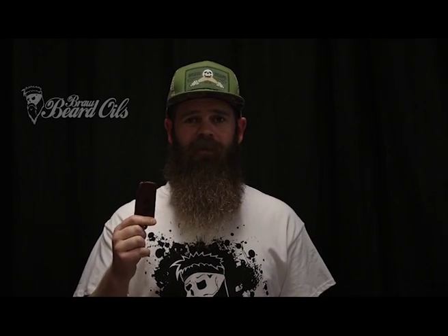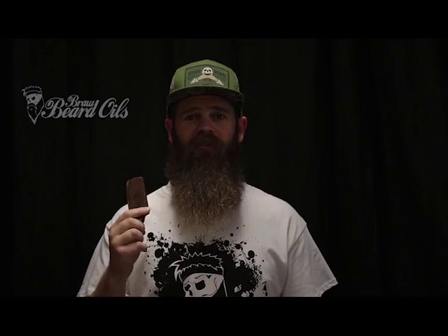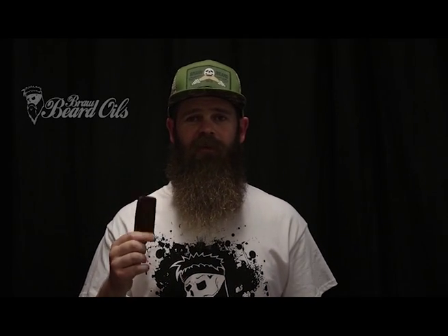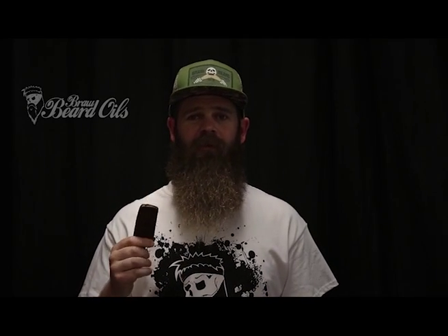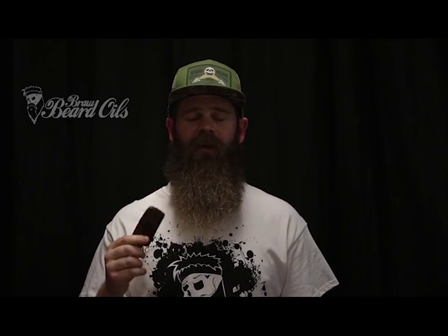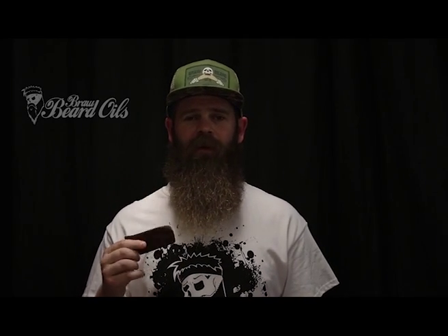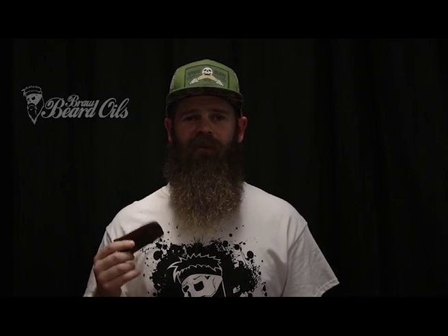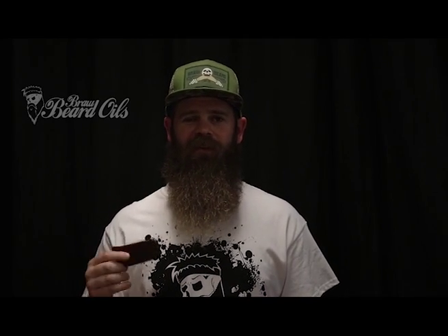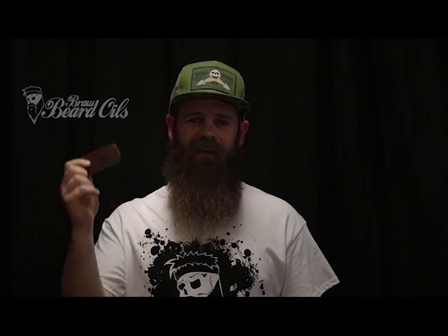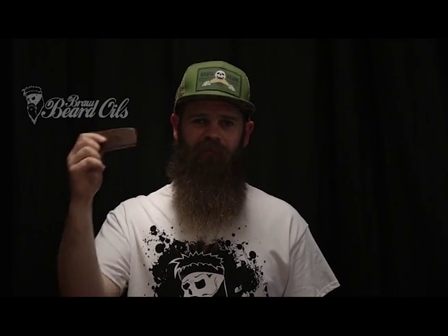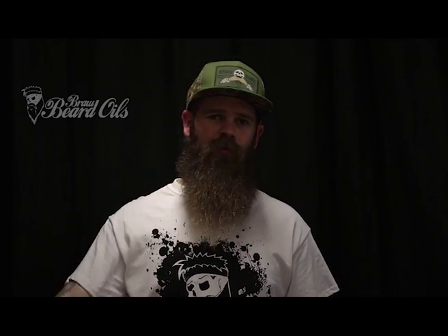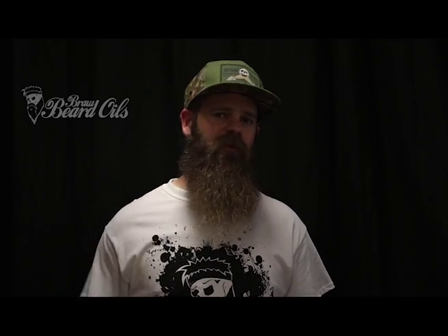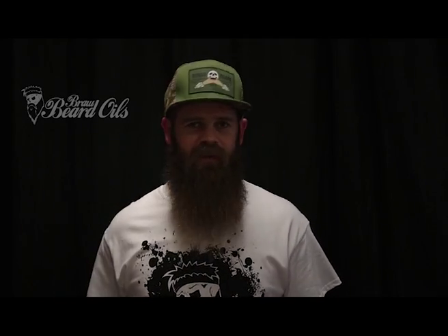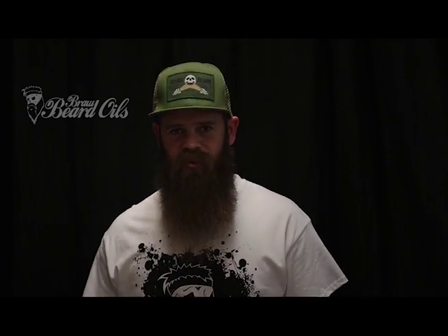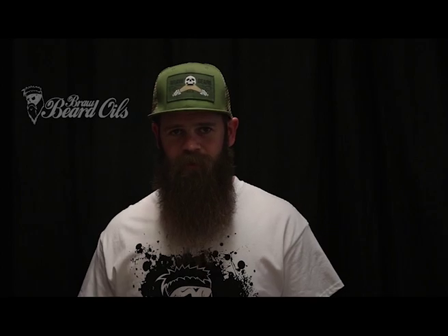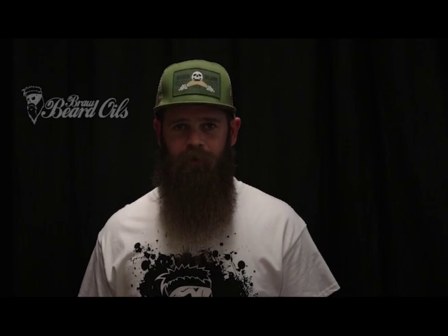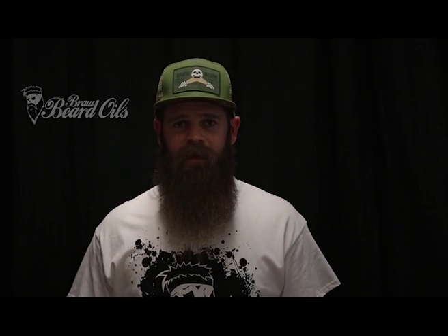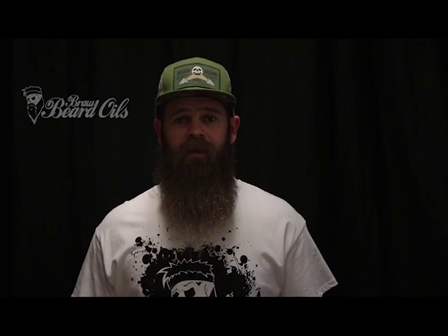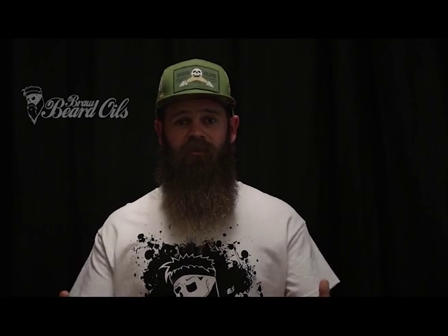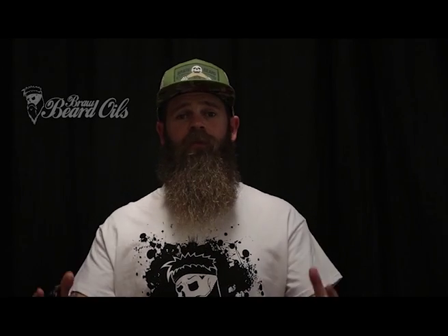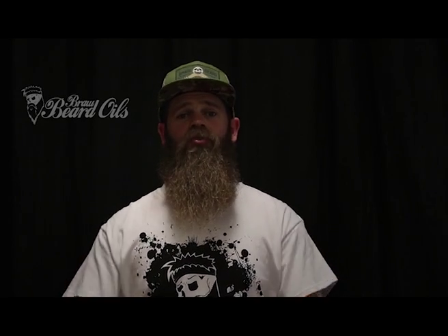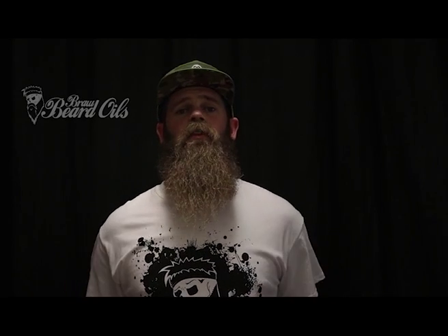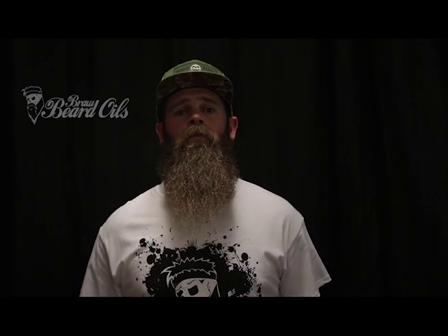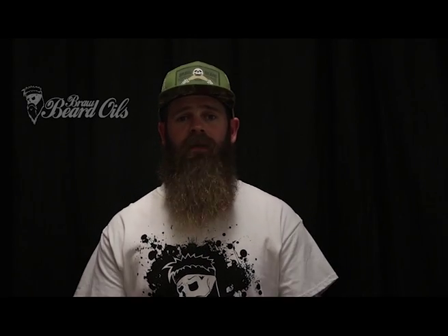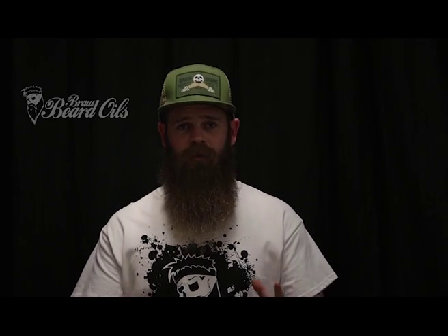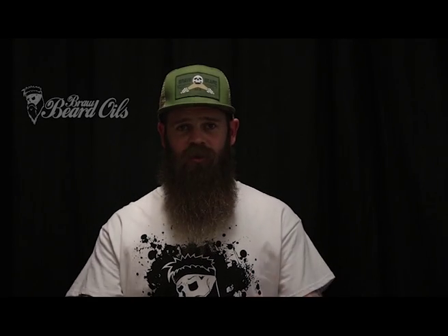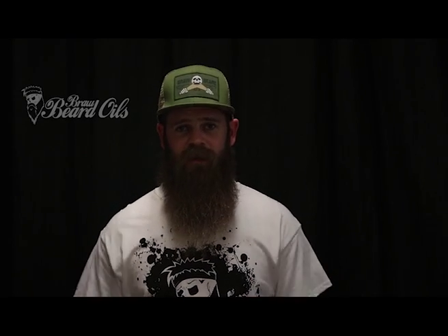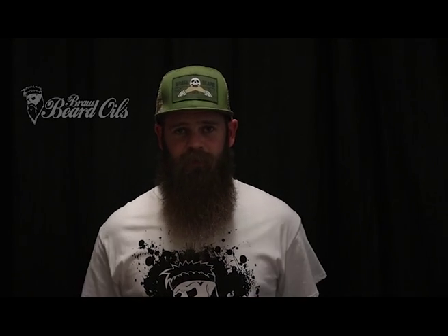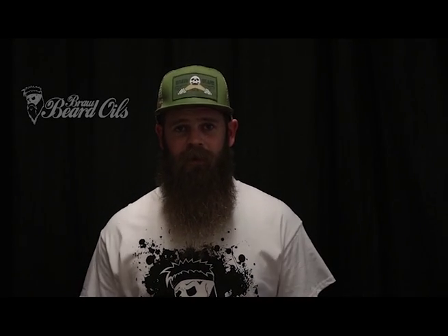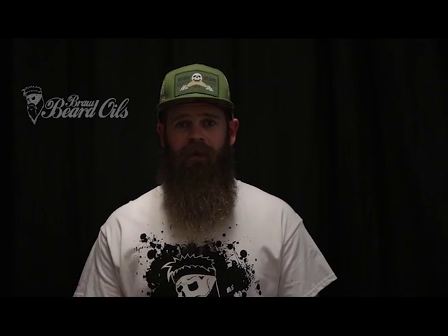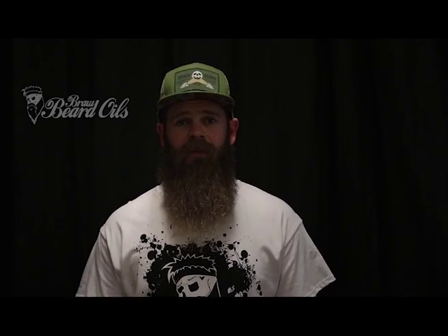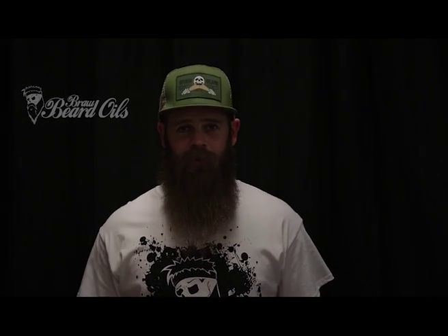These are available at our website — the link is below if you'd like to check them out. Thanks again for watching the video, I appreciate your time. Thank you.